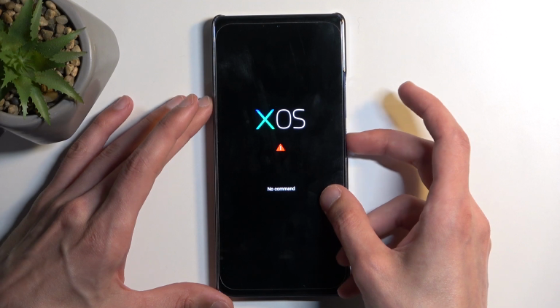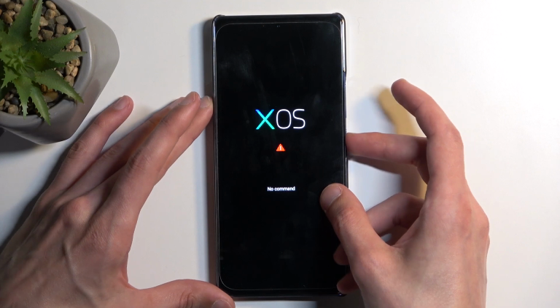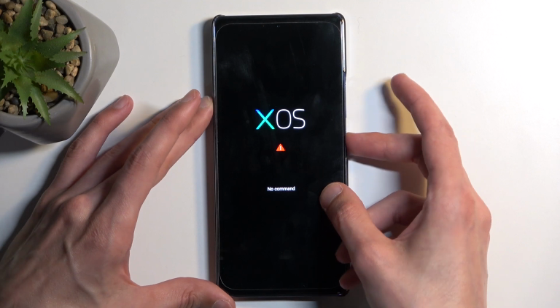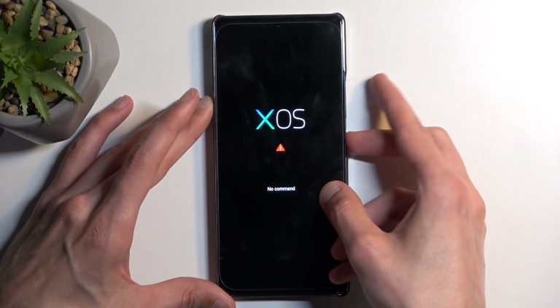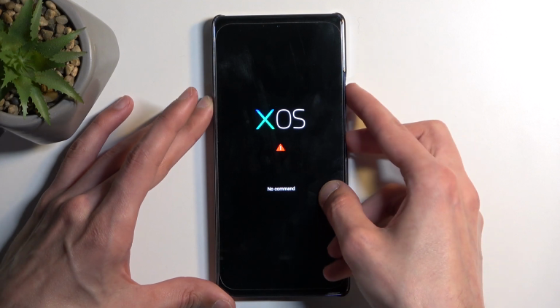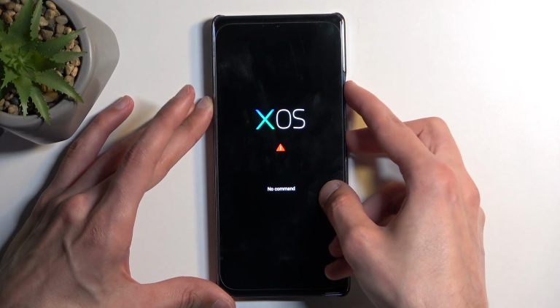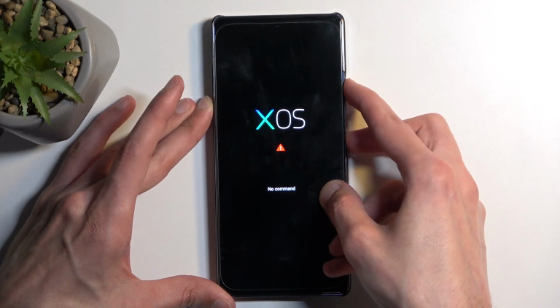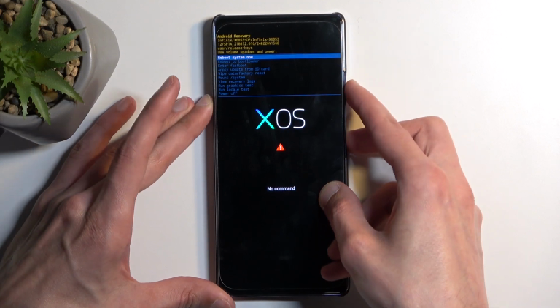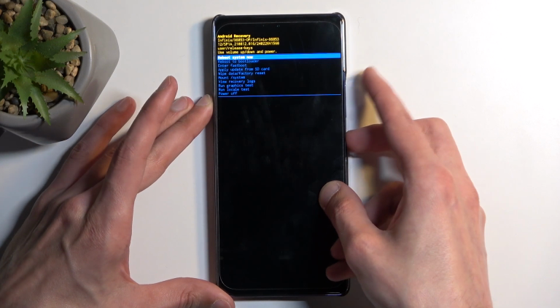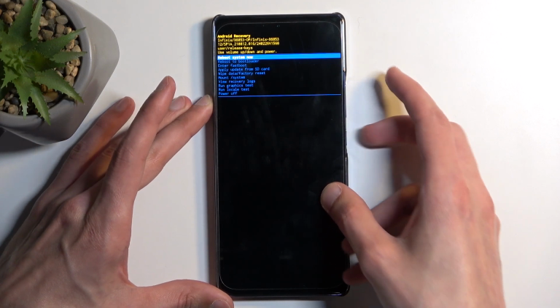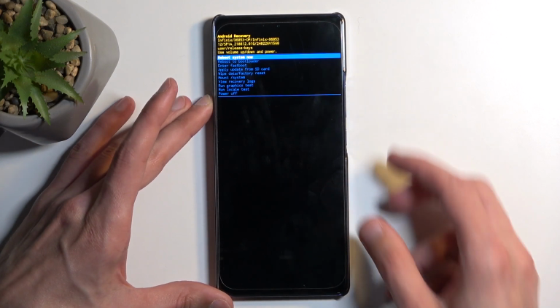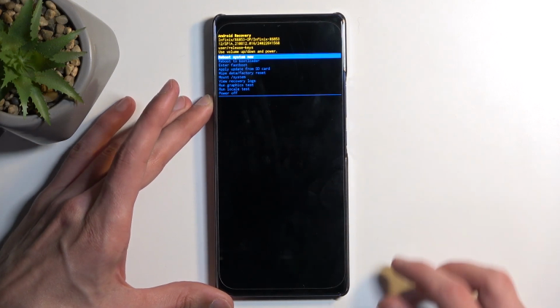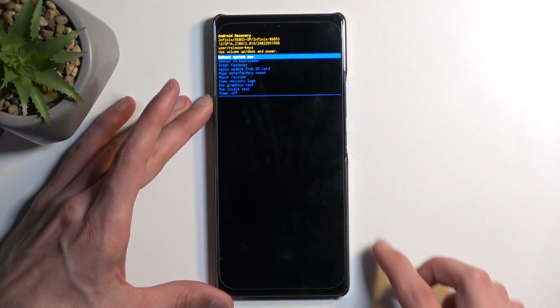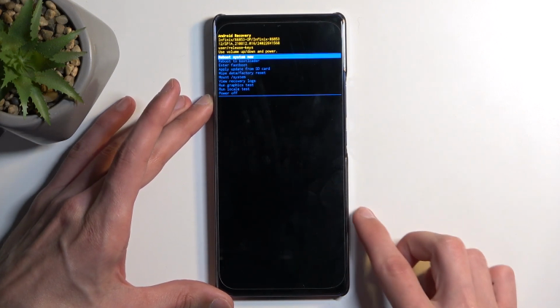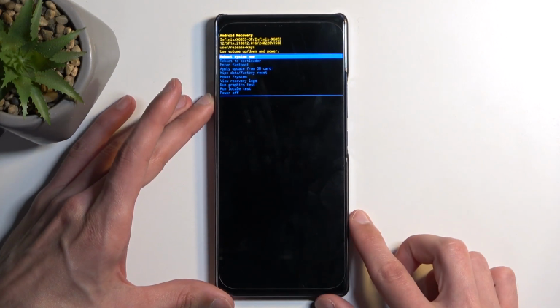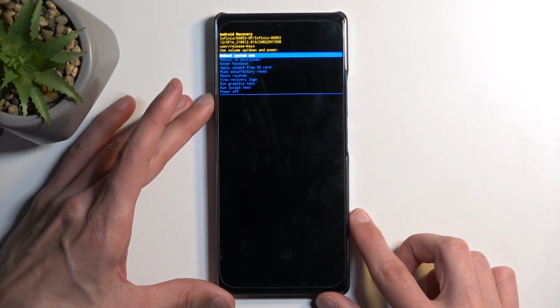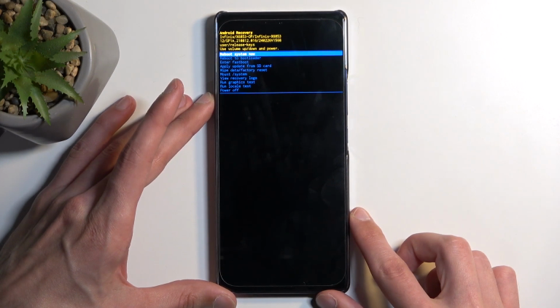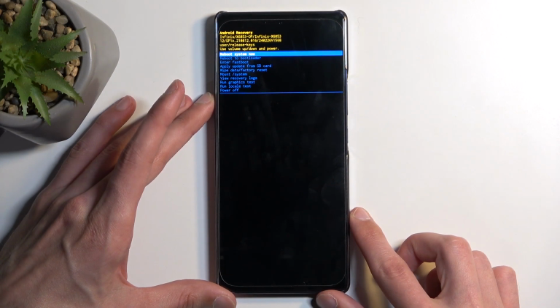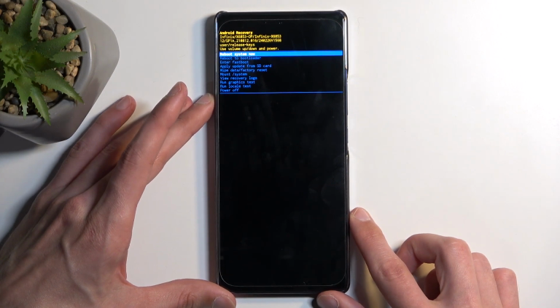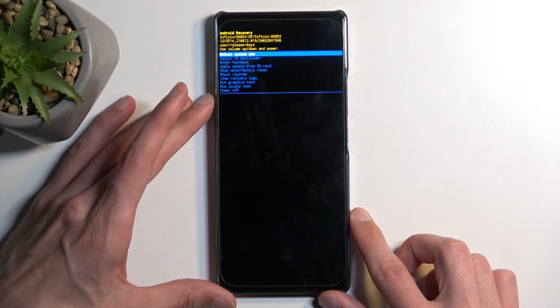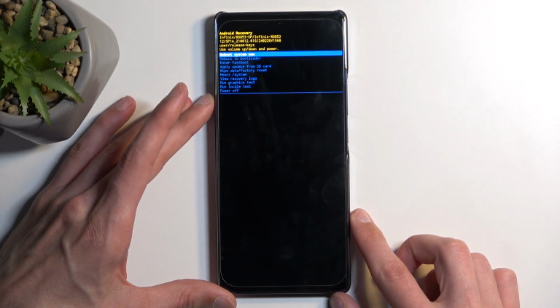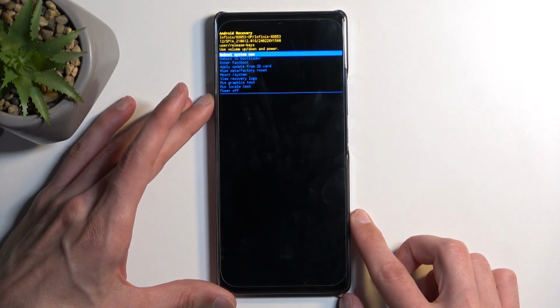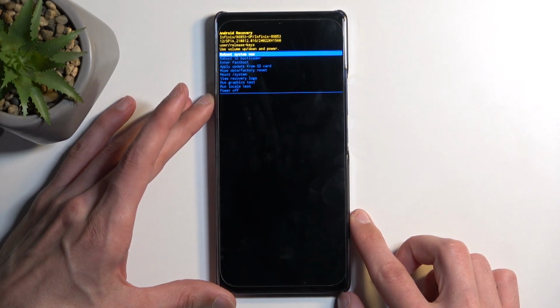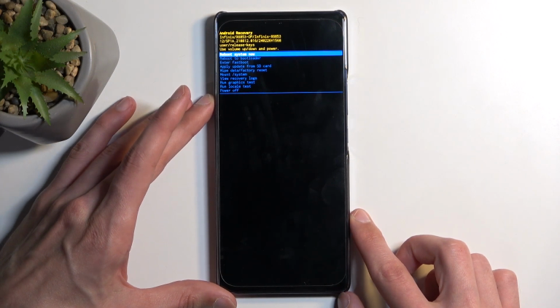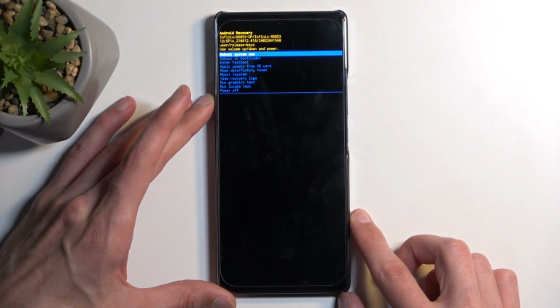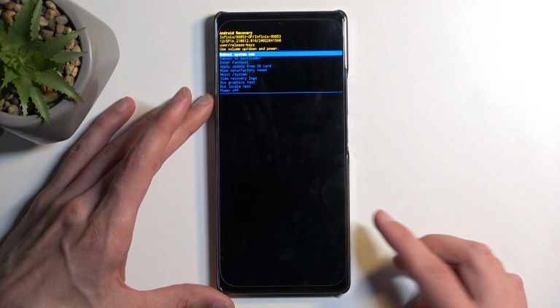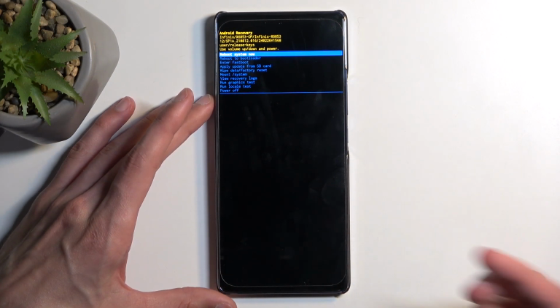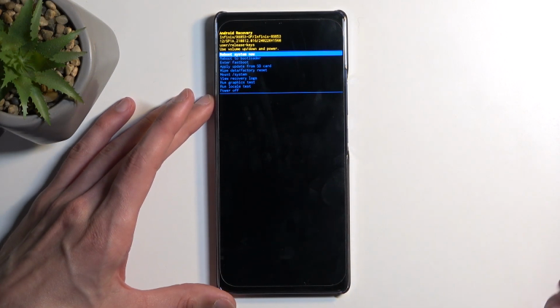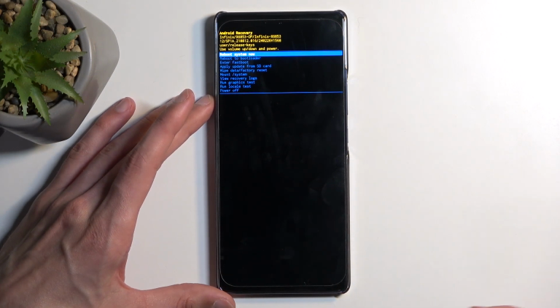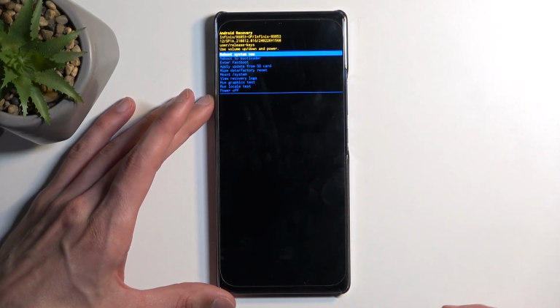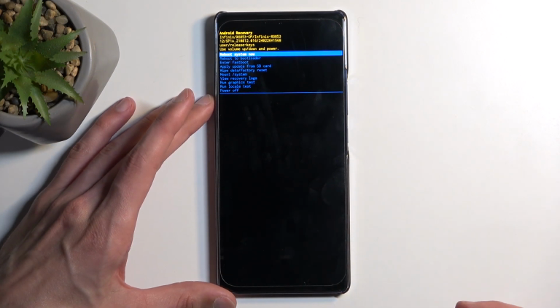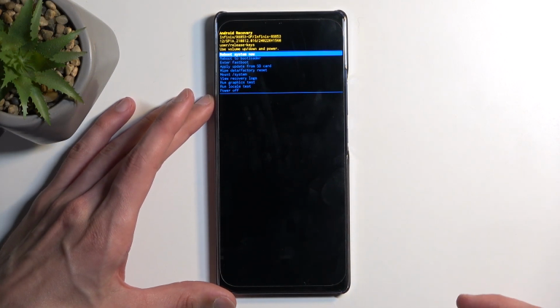To get past this, hold the power button and press volume up, and this will then redirect us to recovery mode.